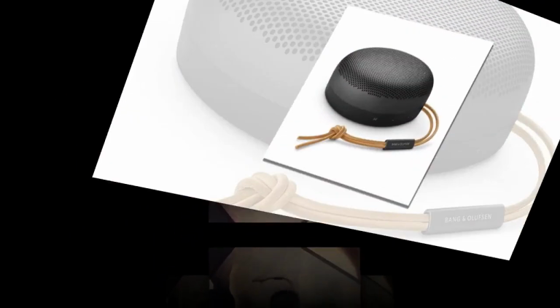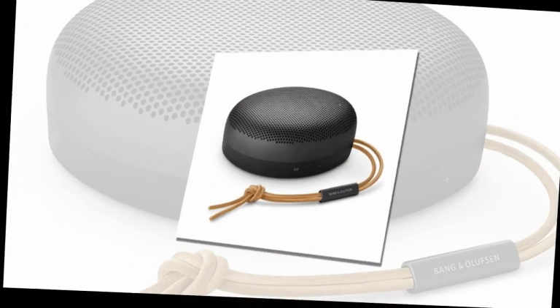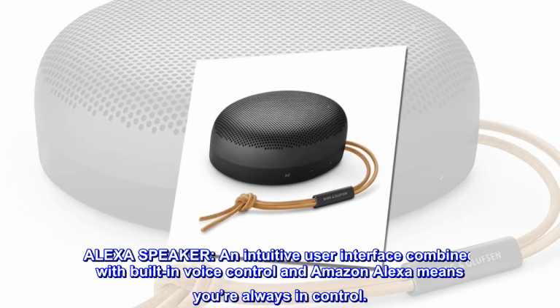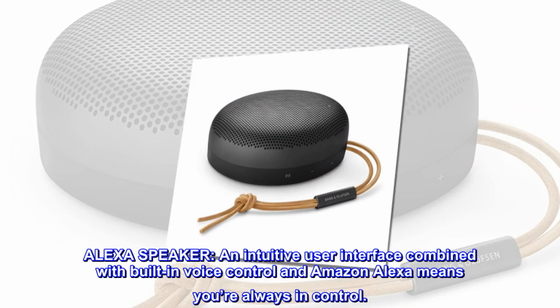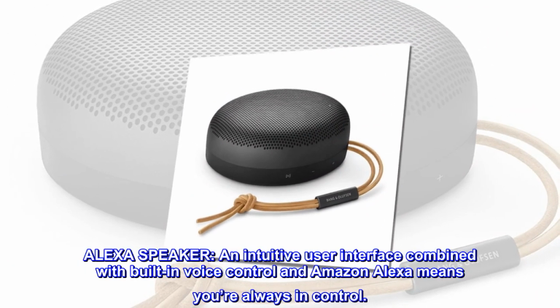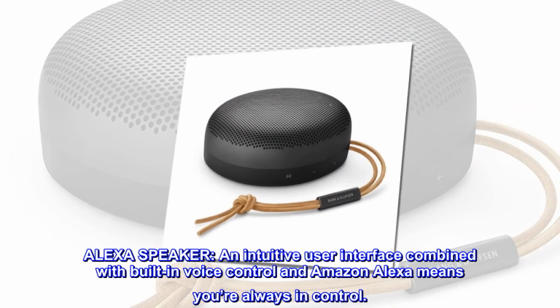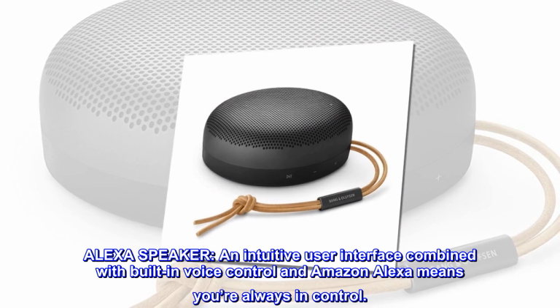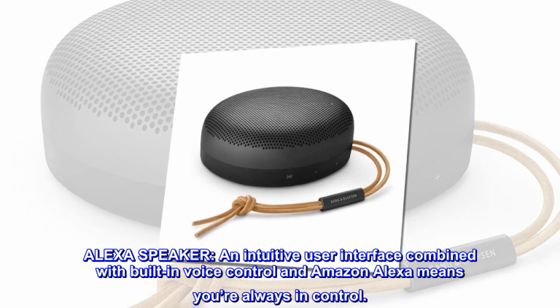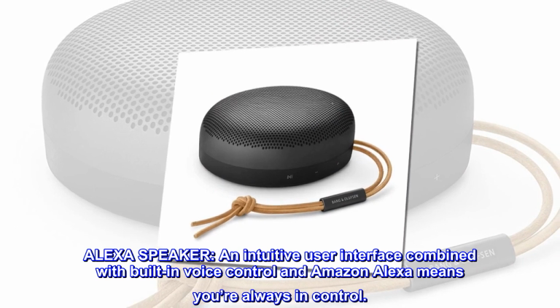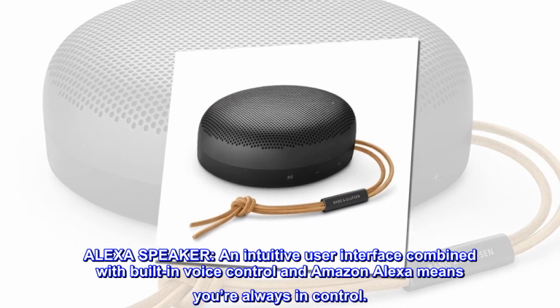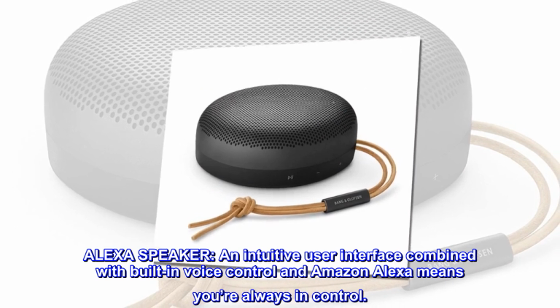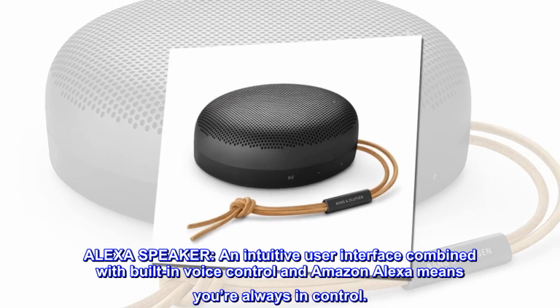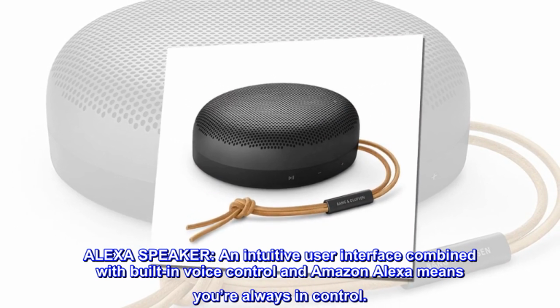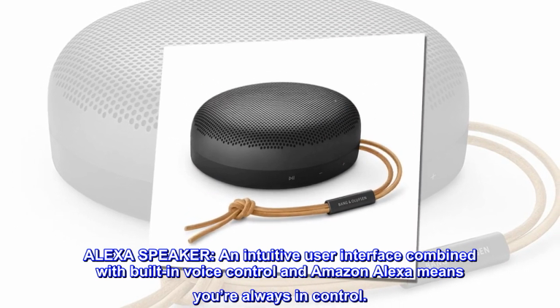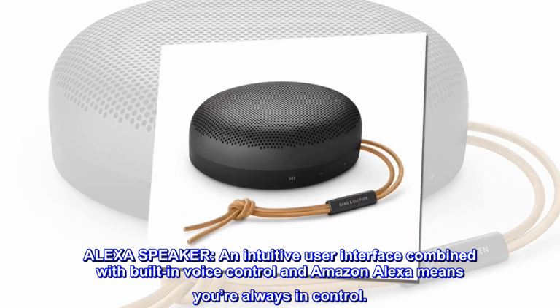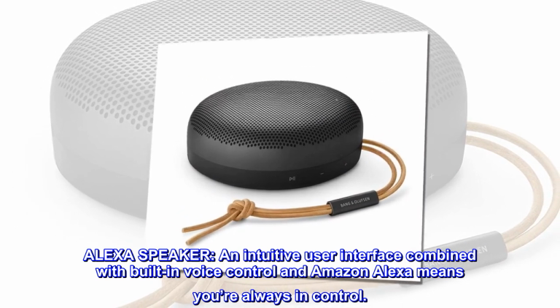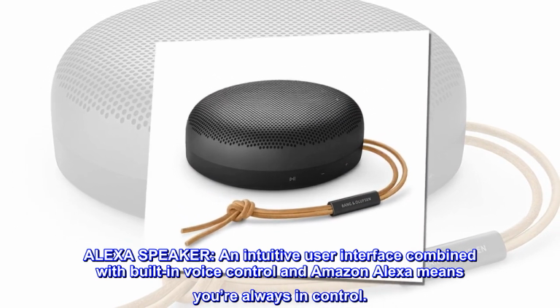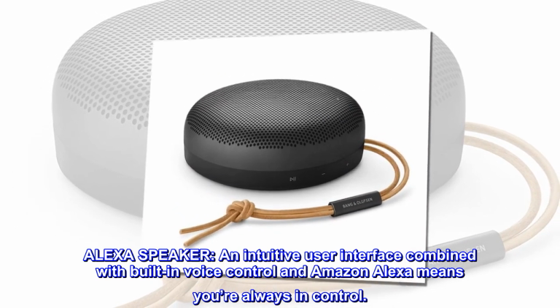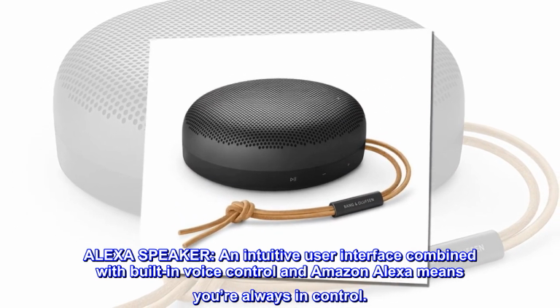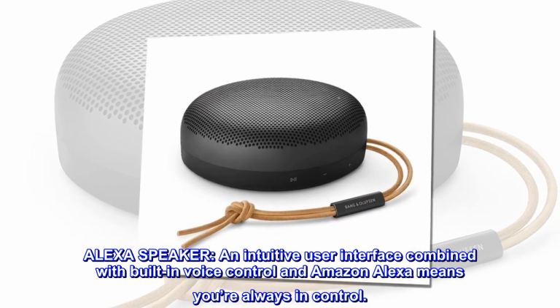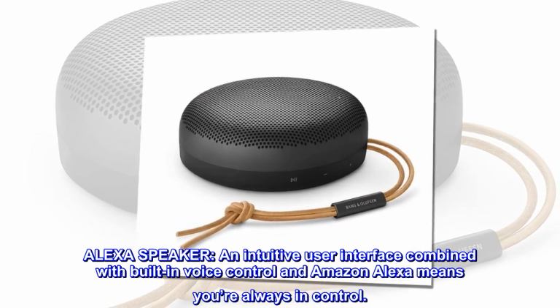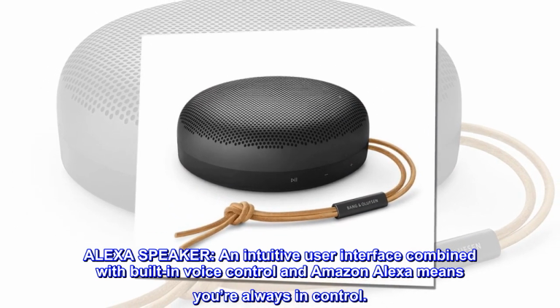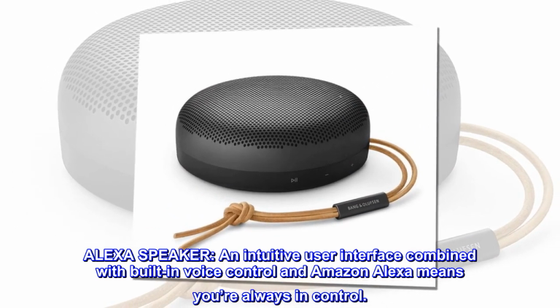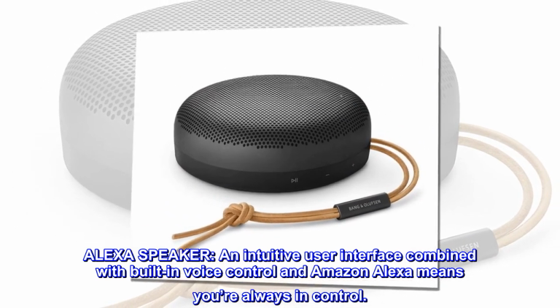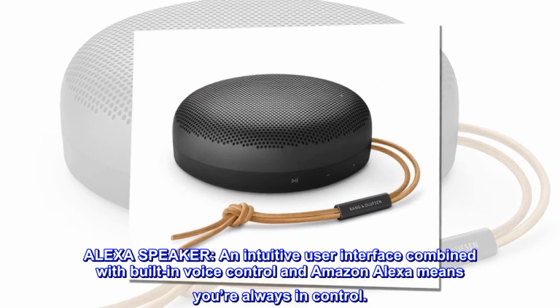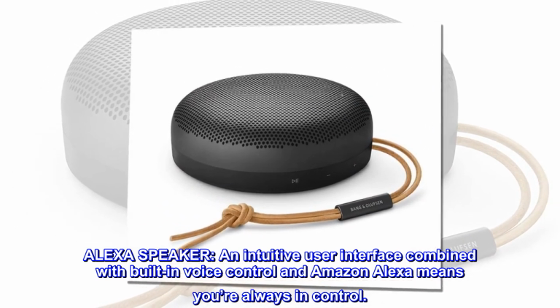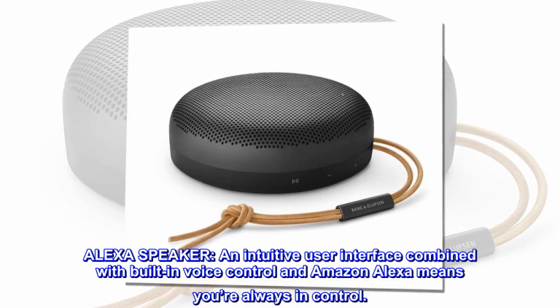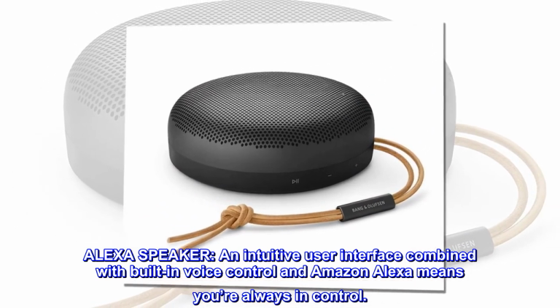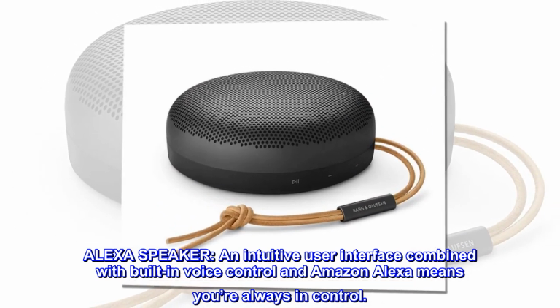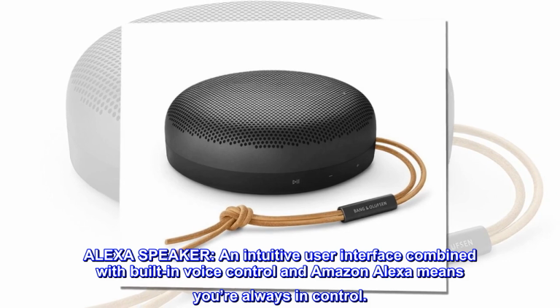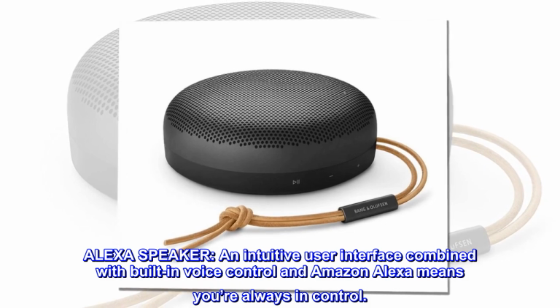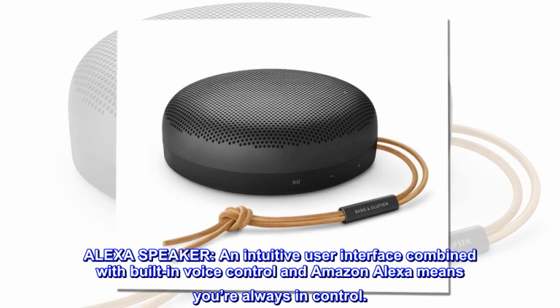Alexa speaker. An intuitive user interface combined with built-in voice control and Amazon Alexa means you're always in control.